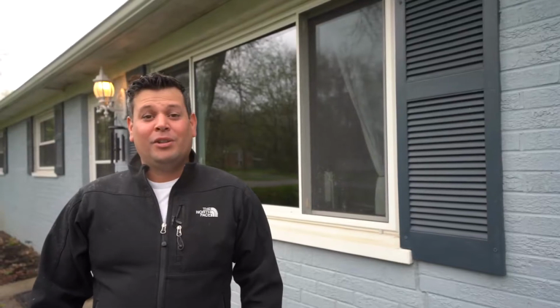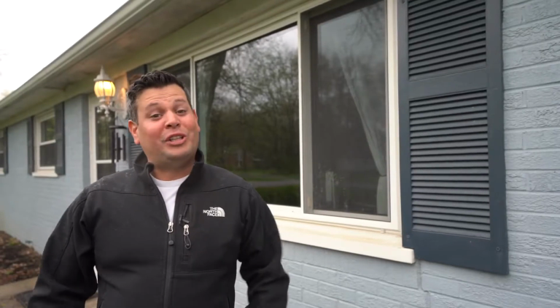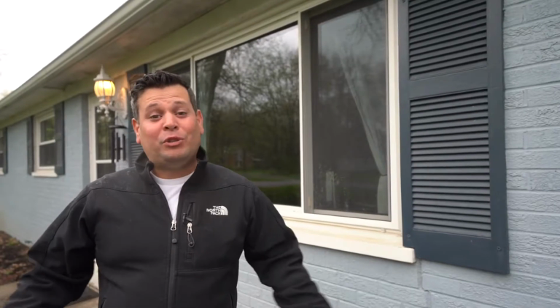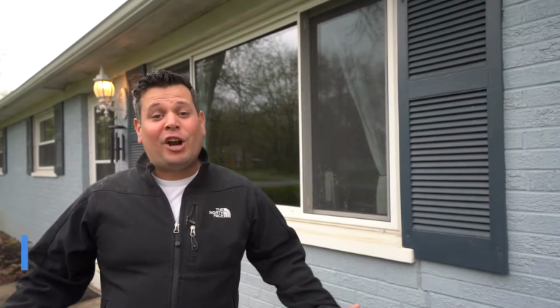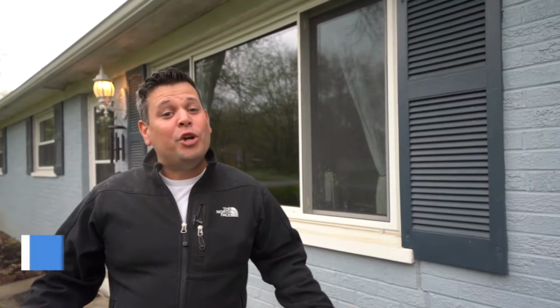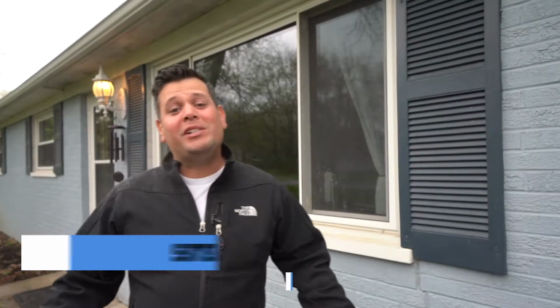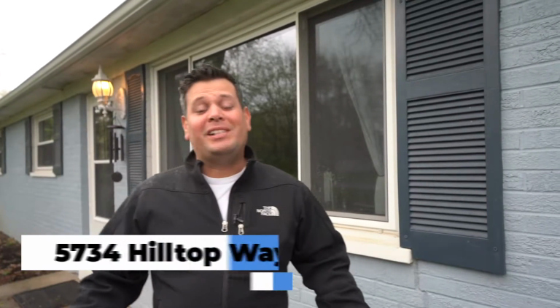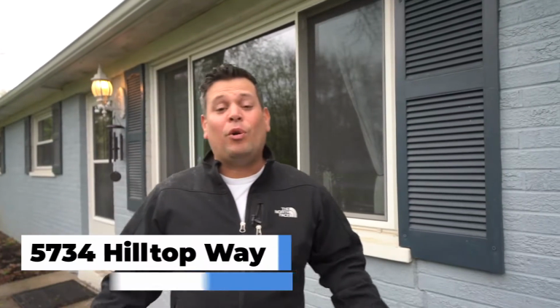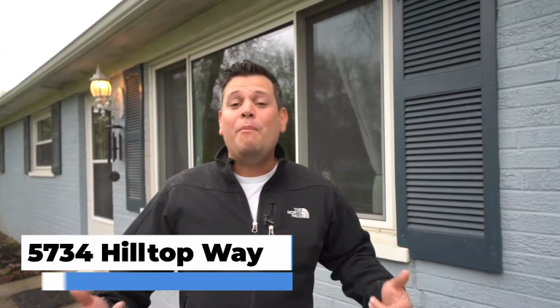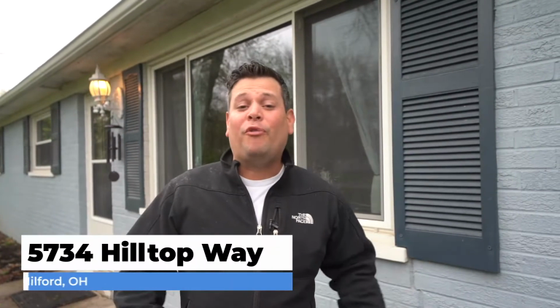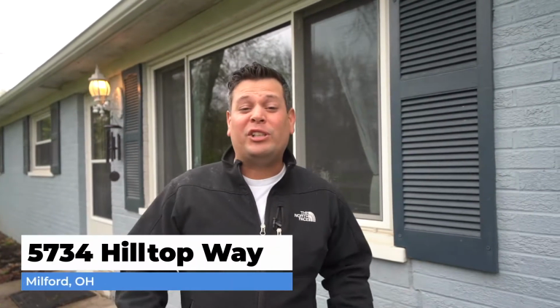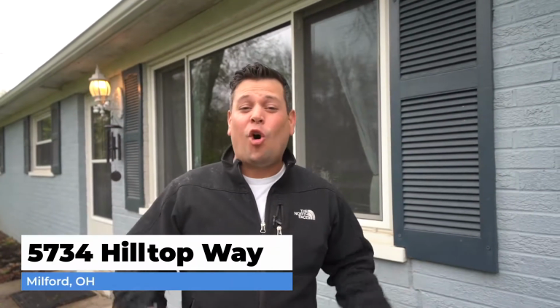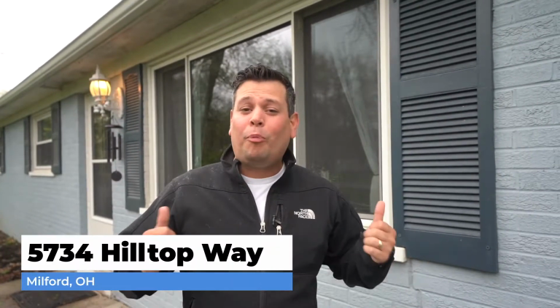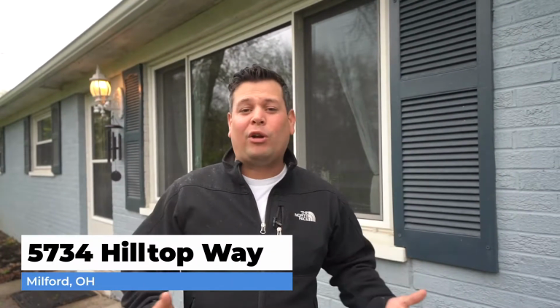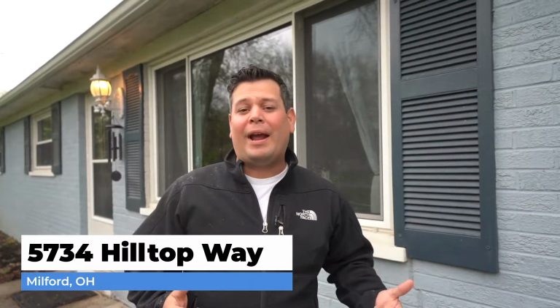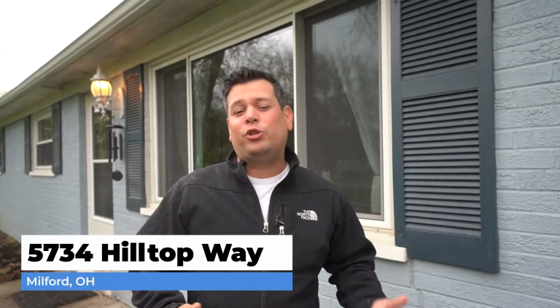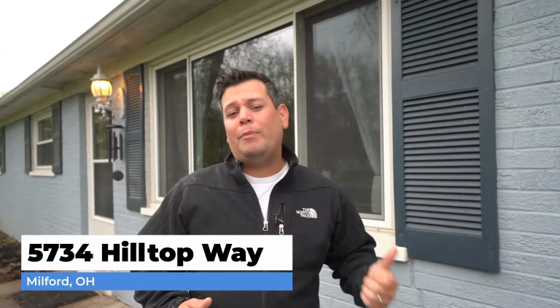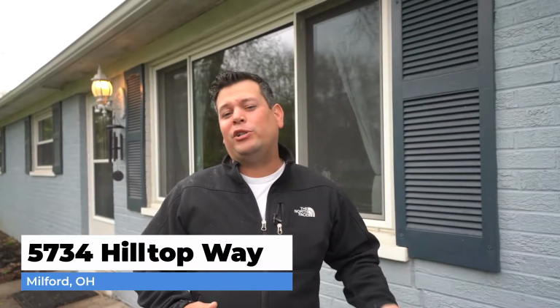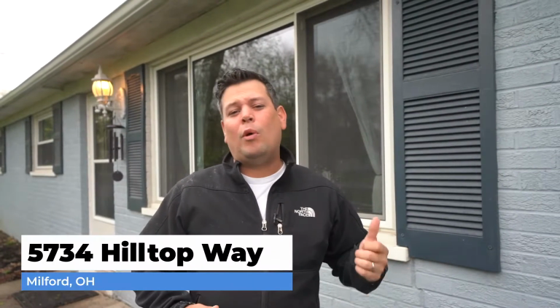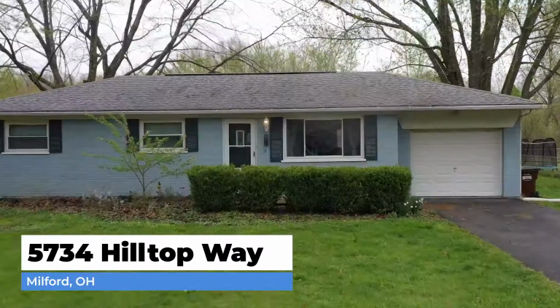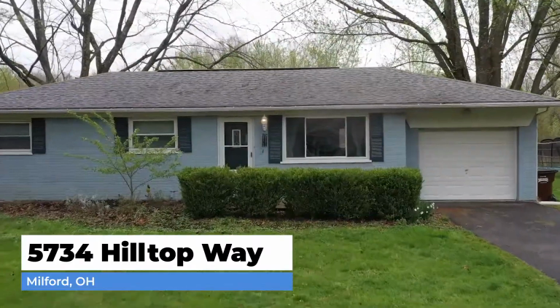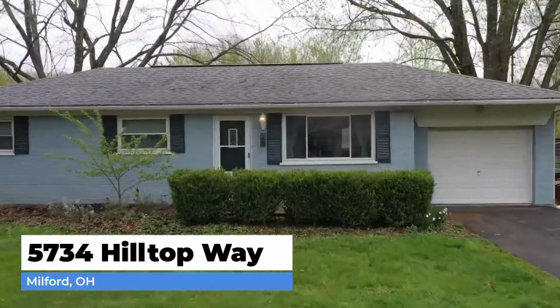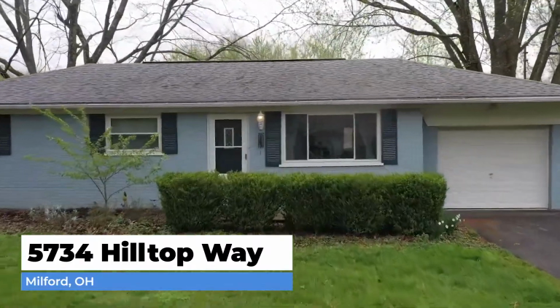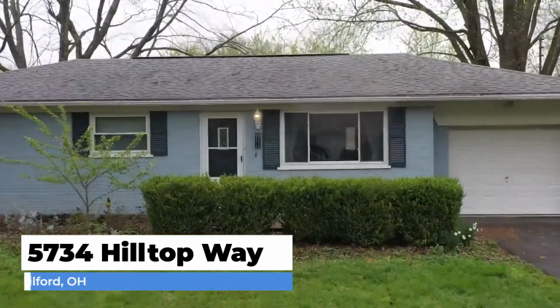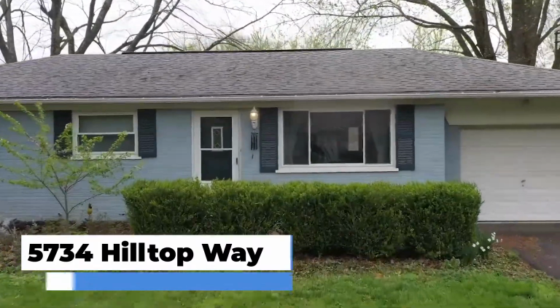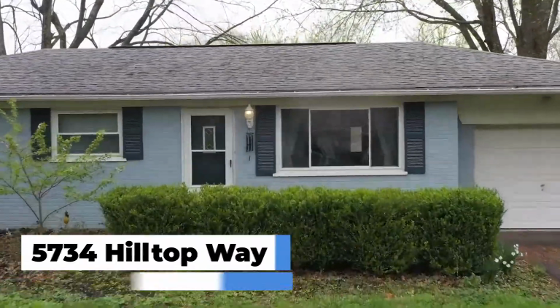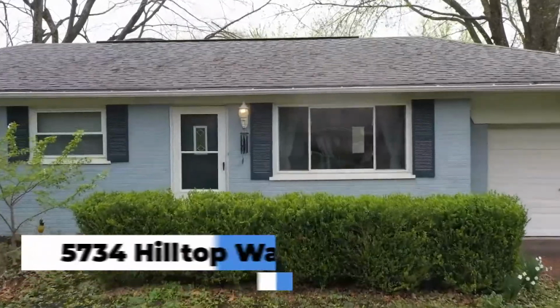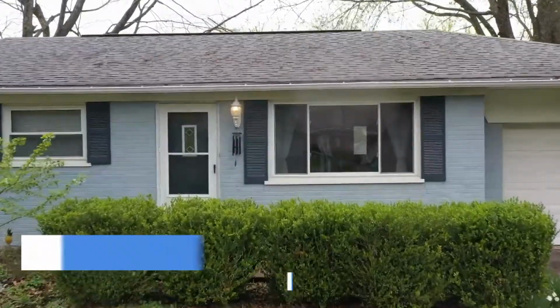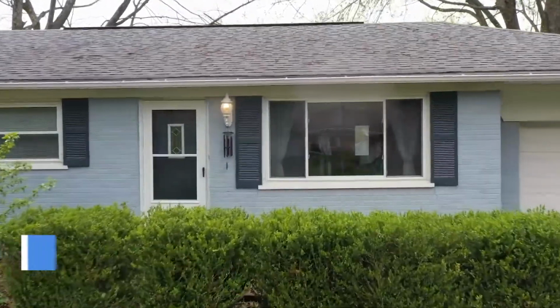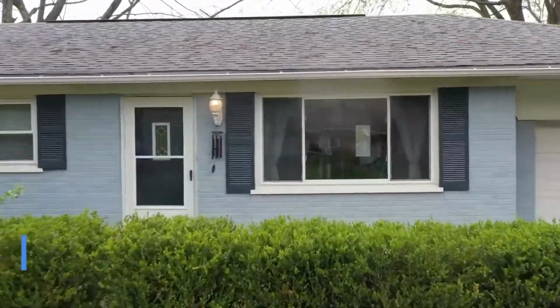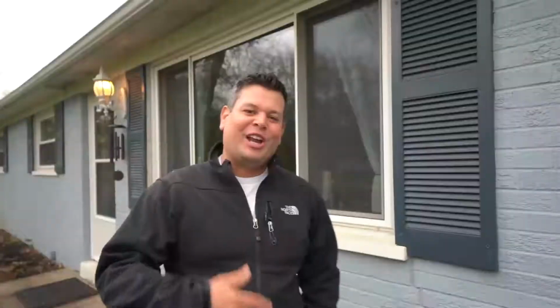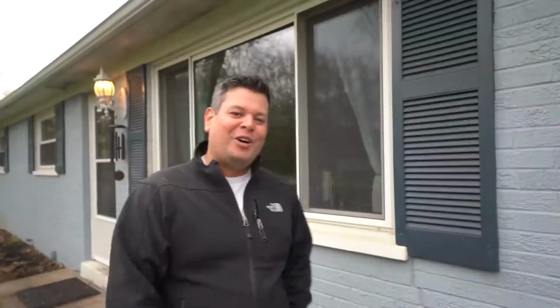Today we're checking out our newest listing. We're in Milford — it's an all-brick ranch, three-bedroom, one-bath house with a one-car garage. Let's check it out.